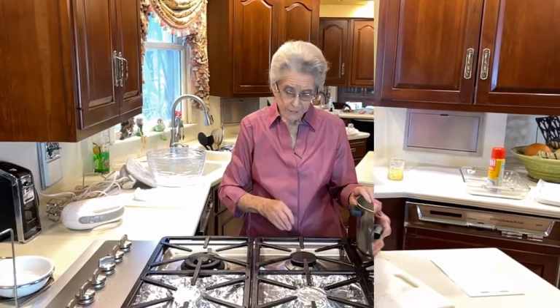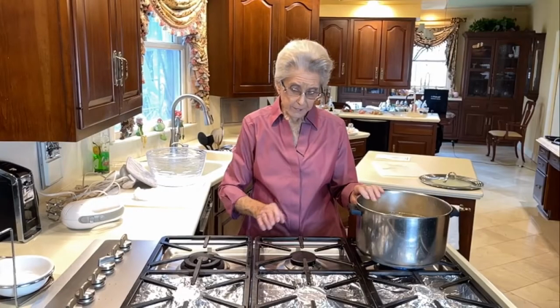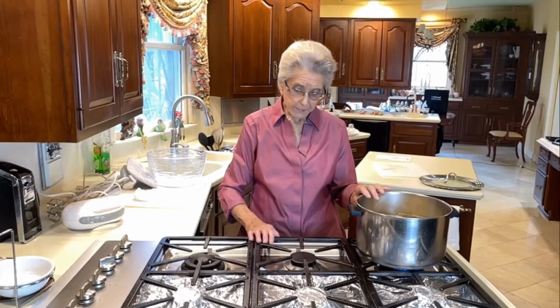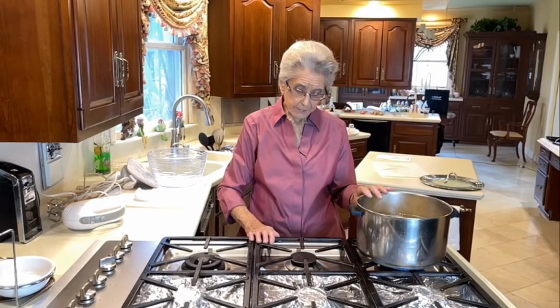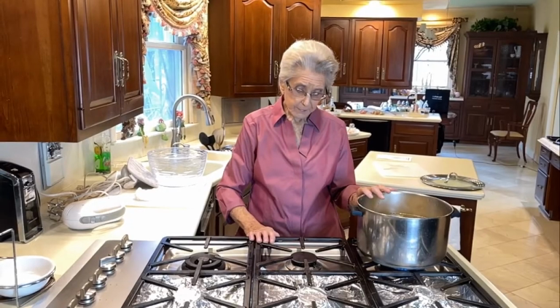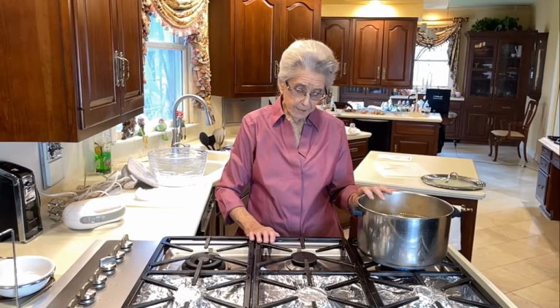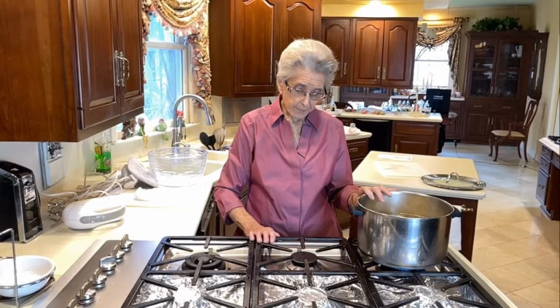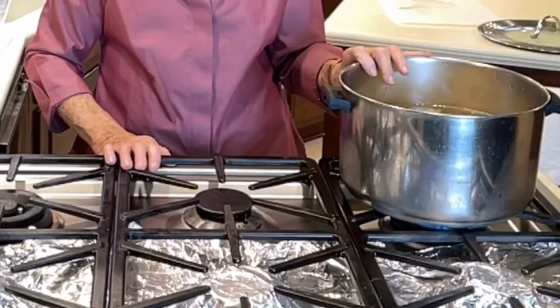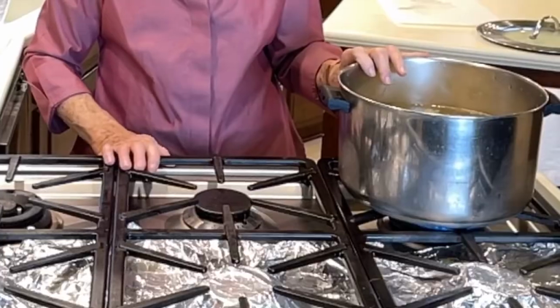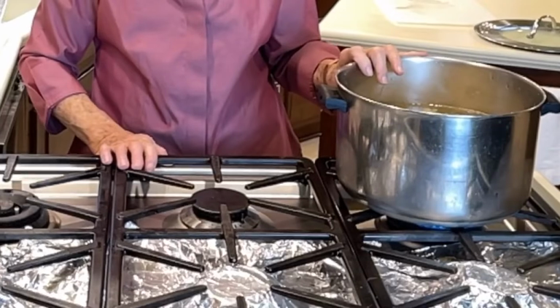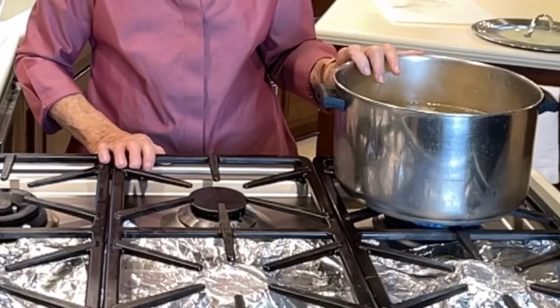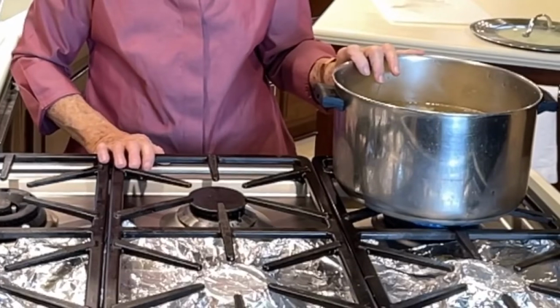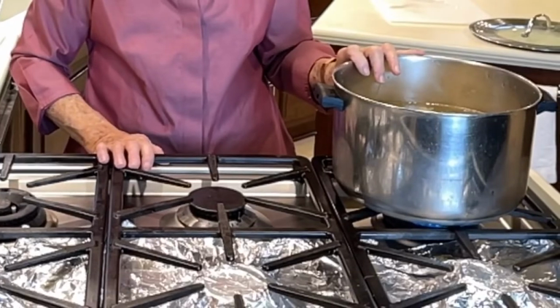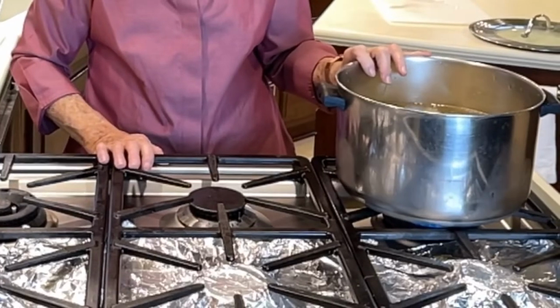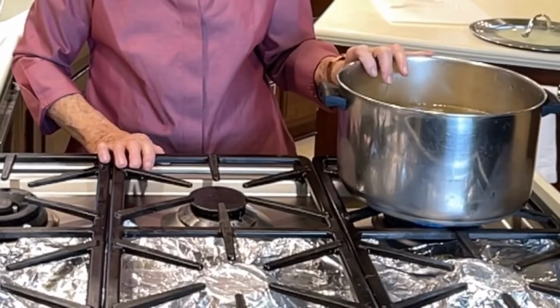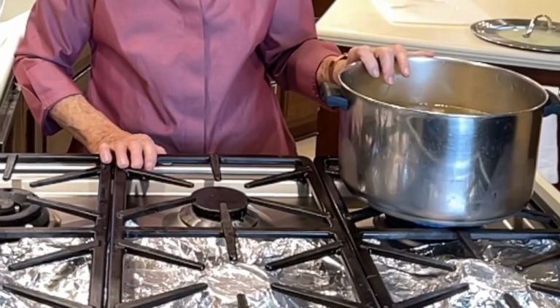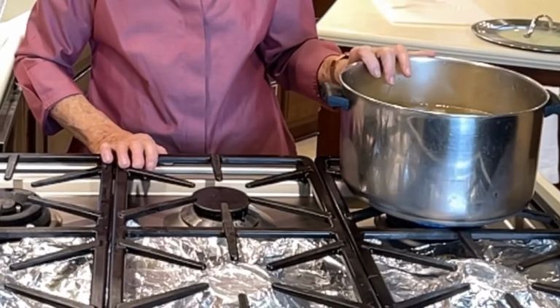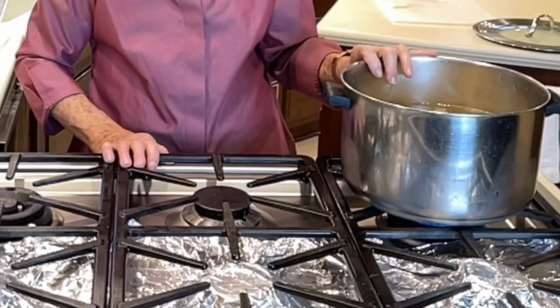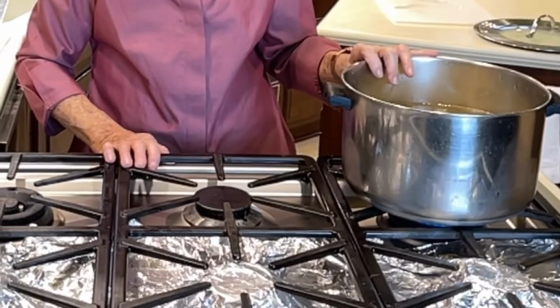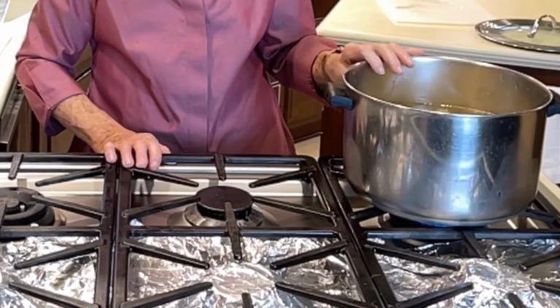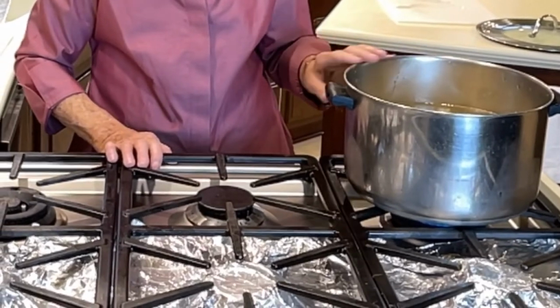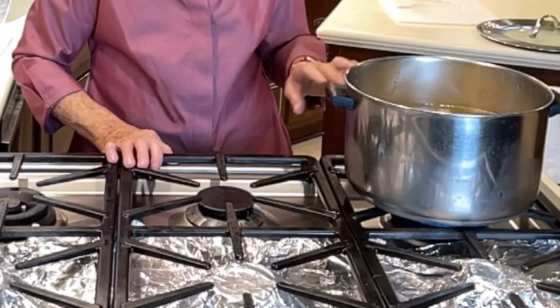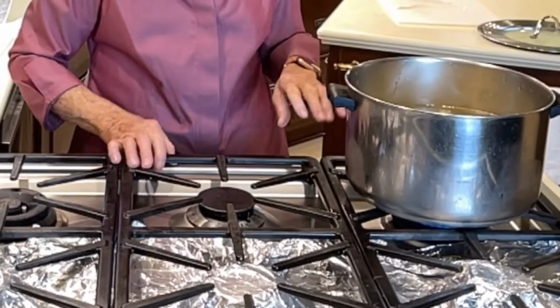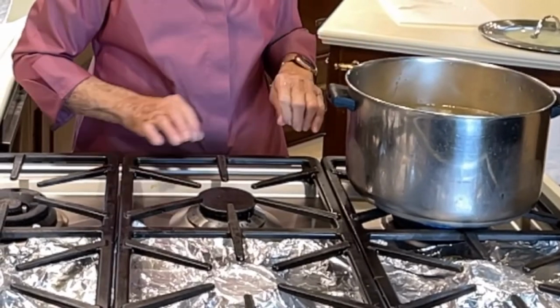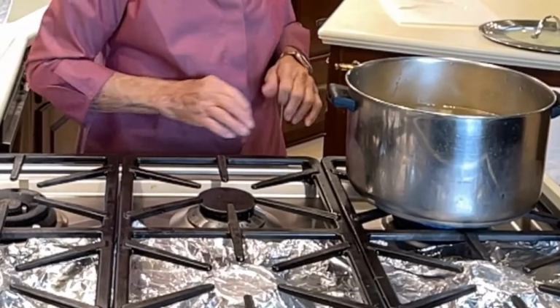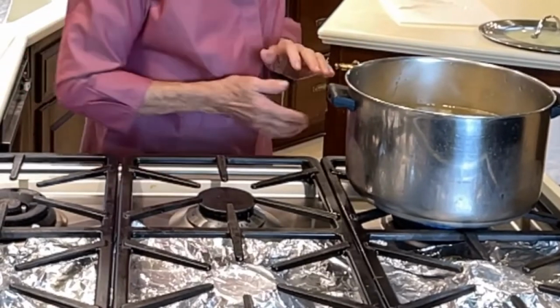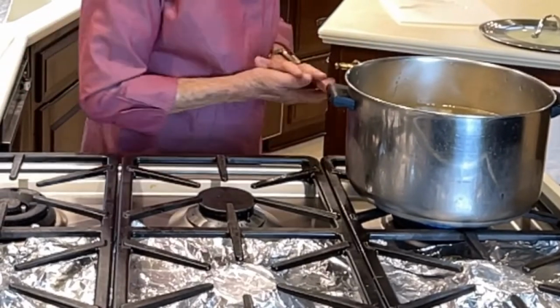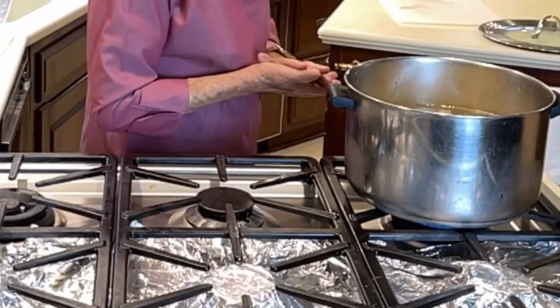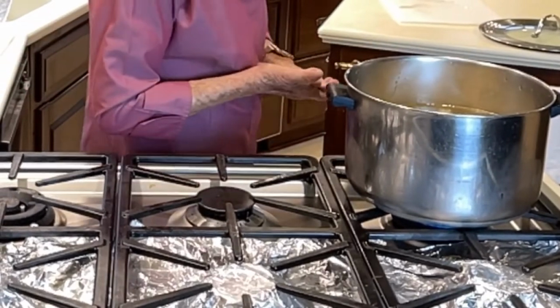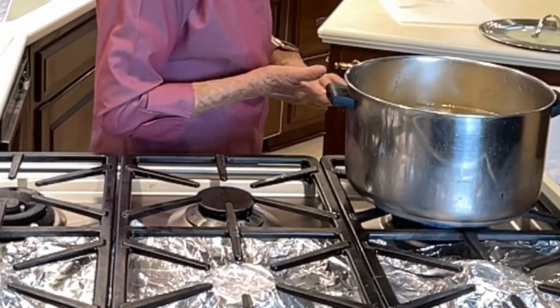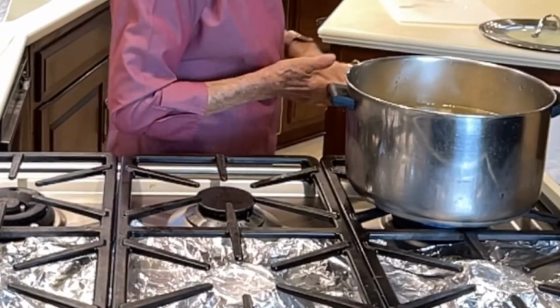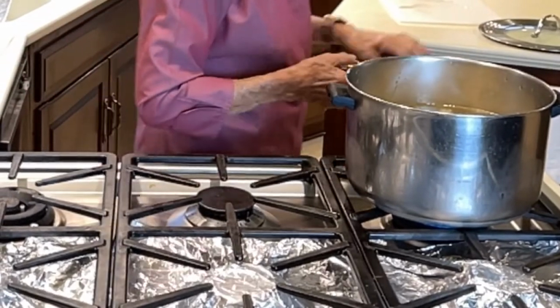This is a good cooktop. I think this cooktop is made in Germany. I sure have enjoyed it.